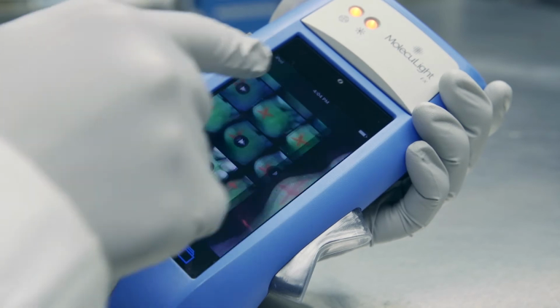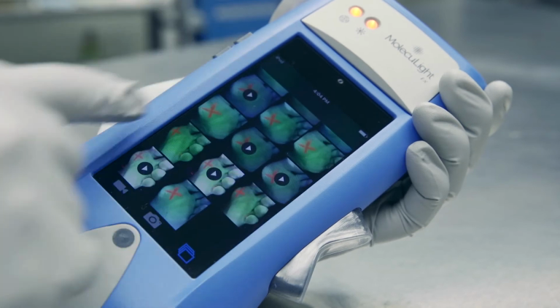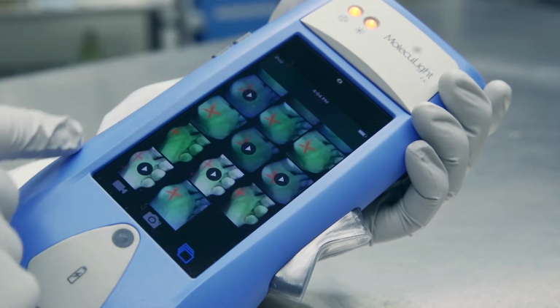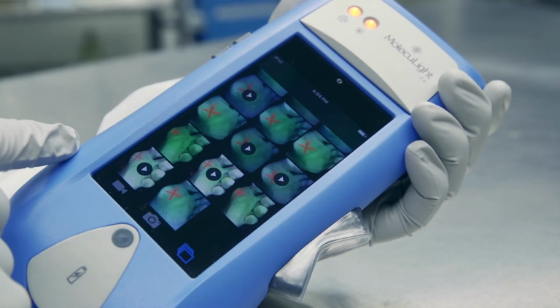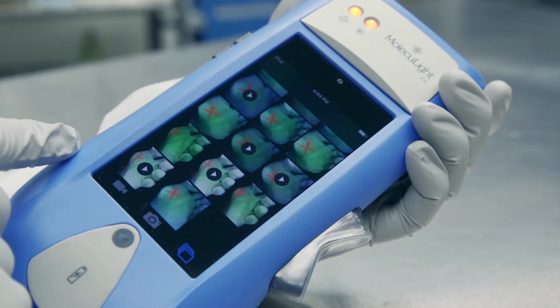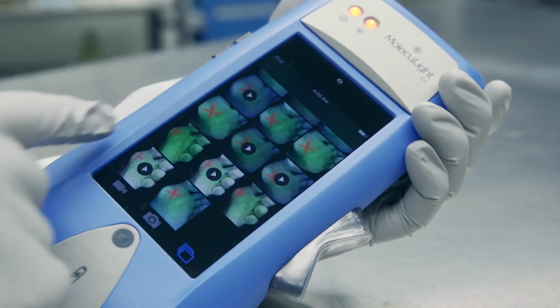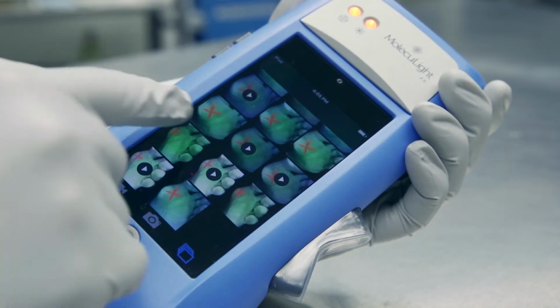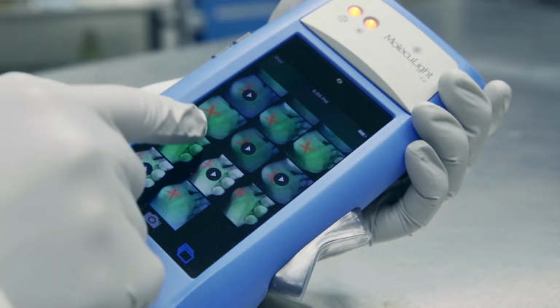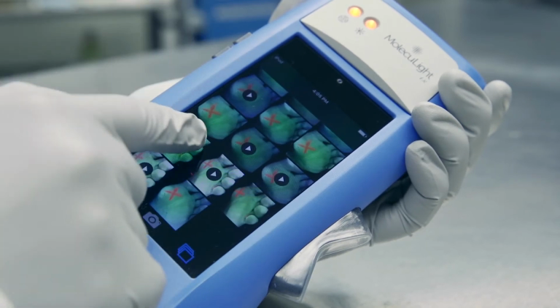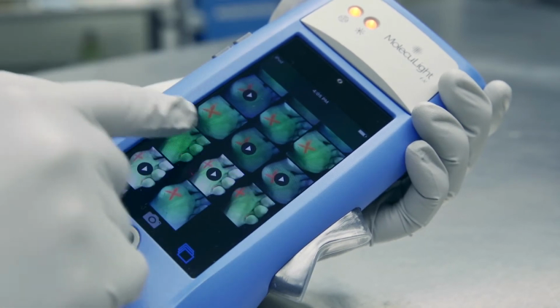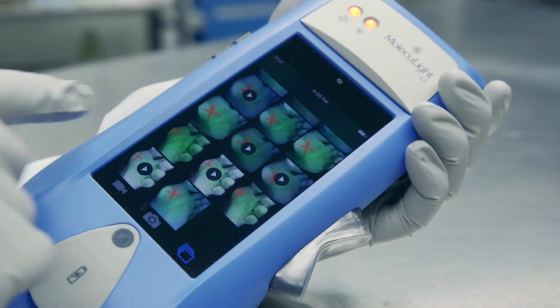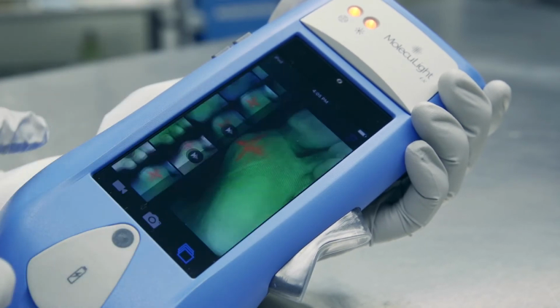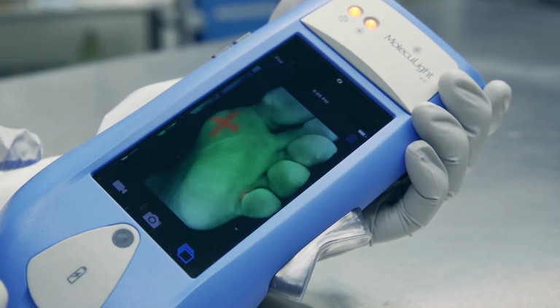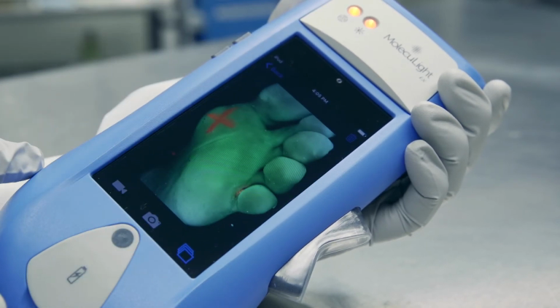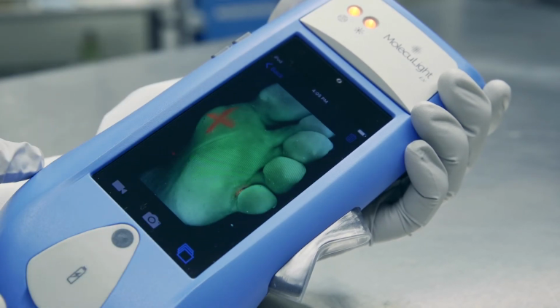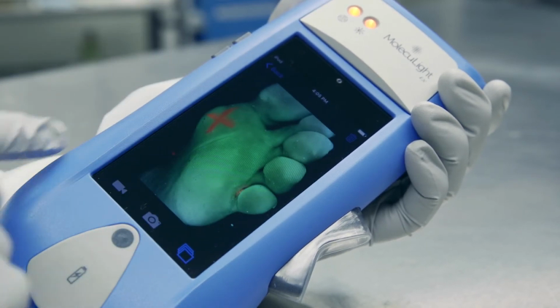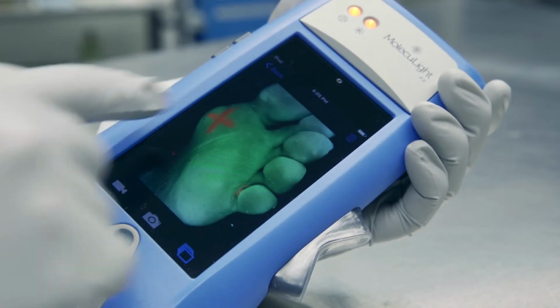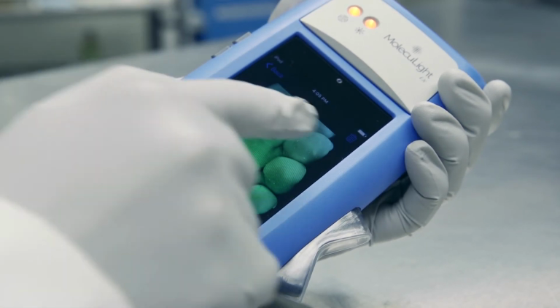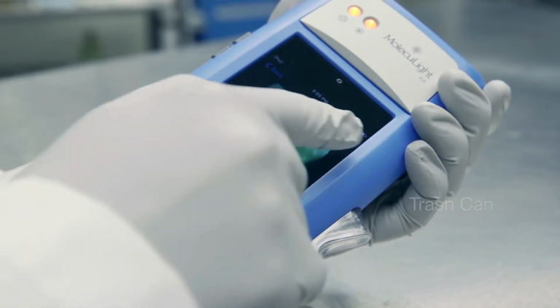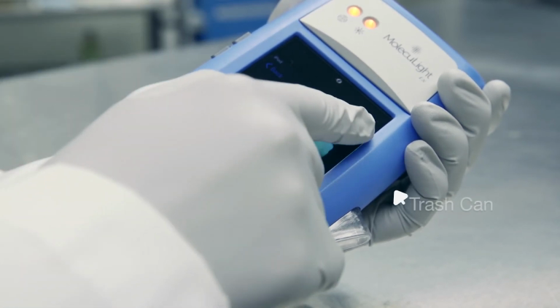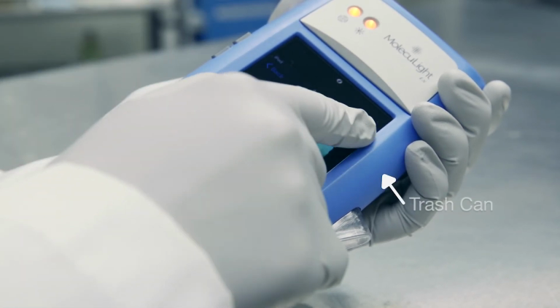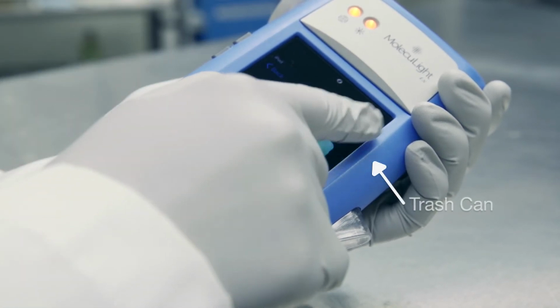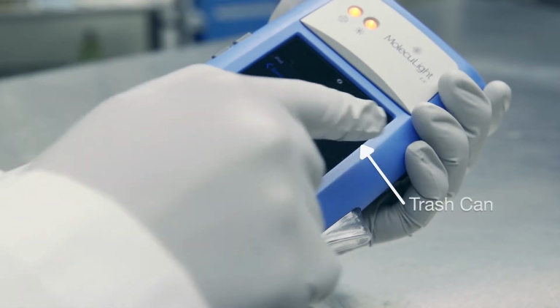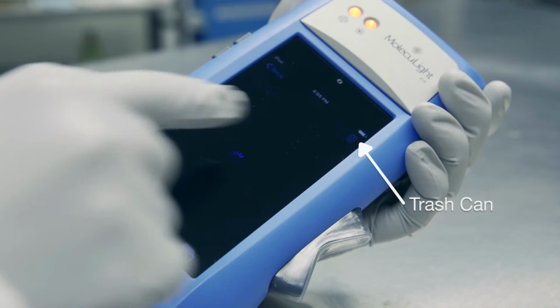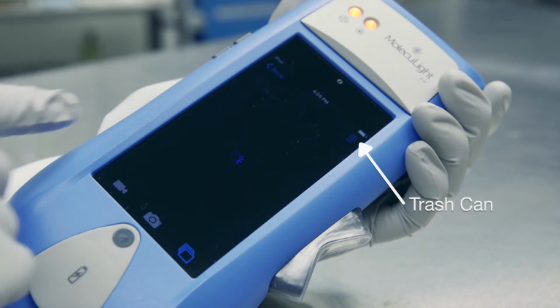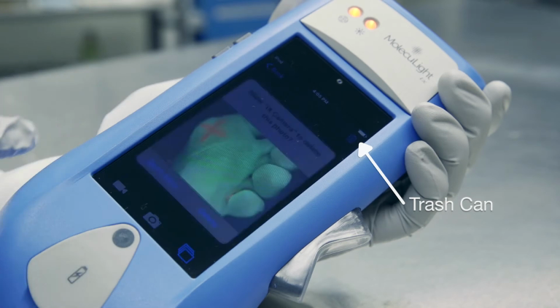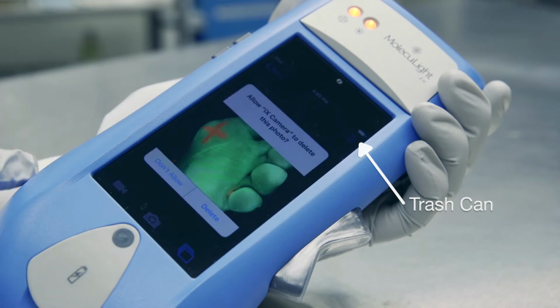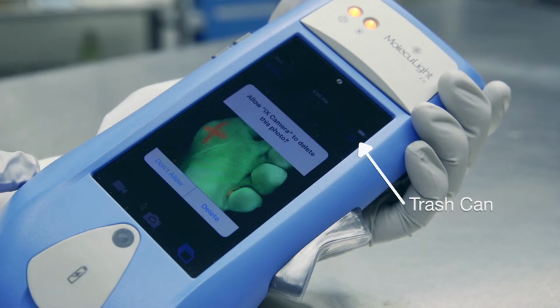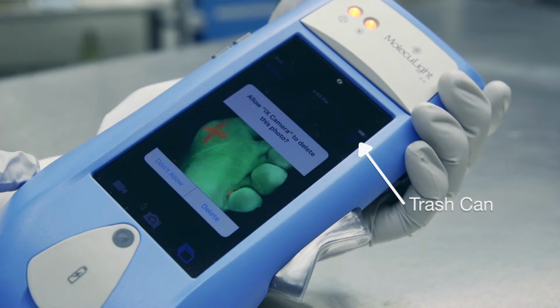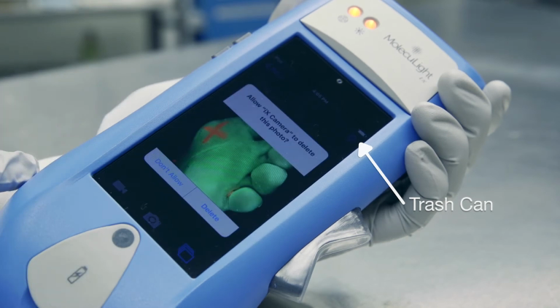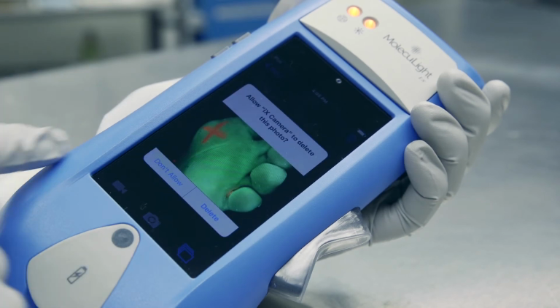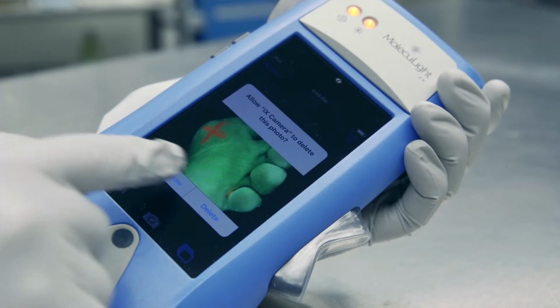To delete an image, simply select an image, click on the trash can, and then confirm.